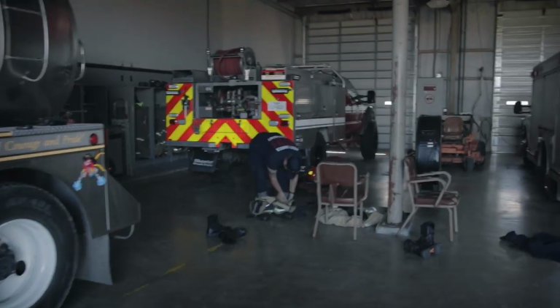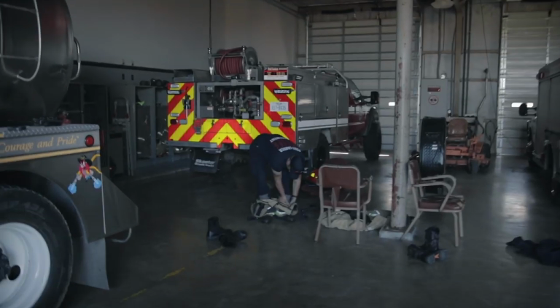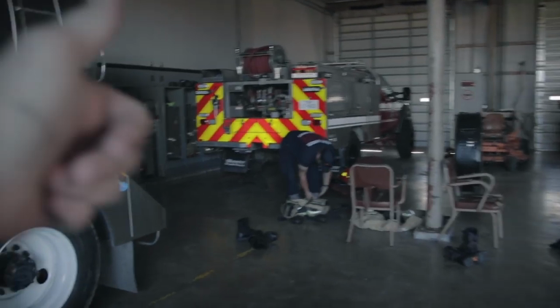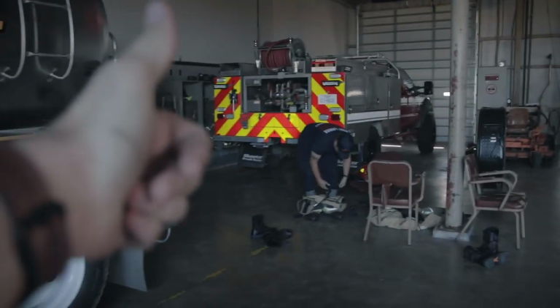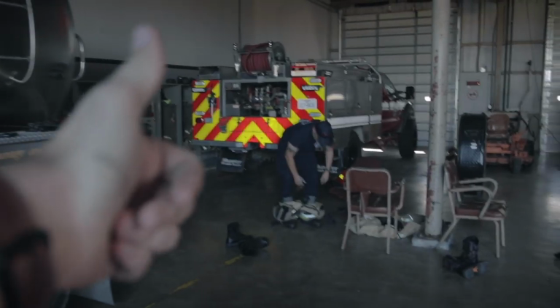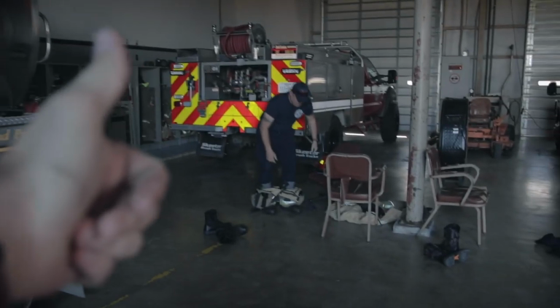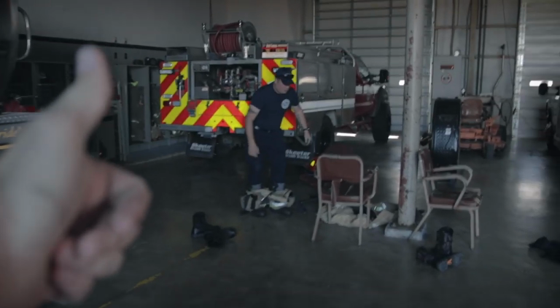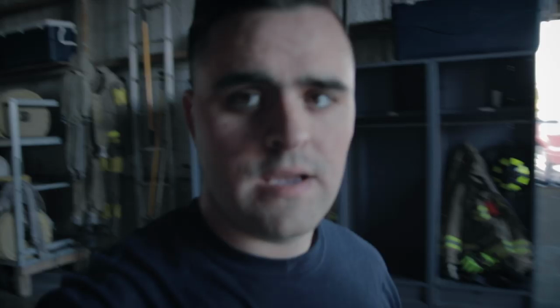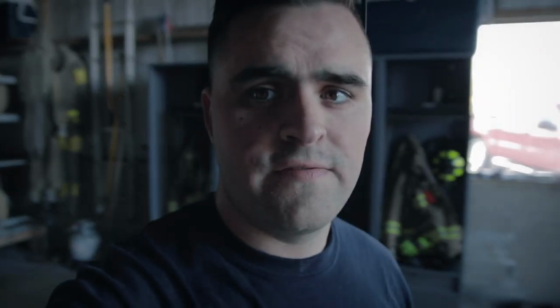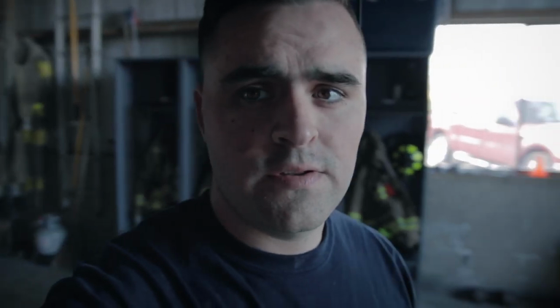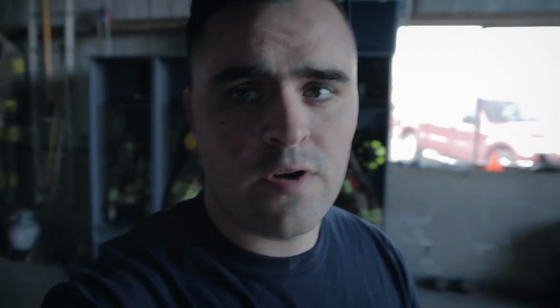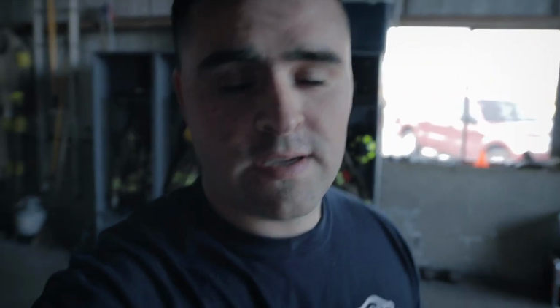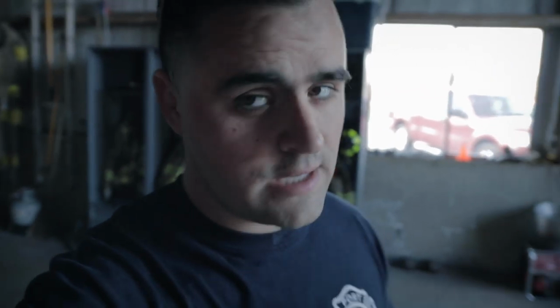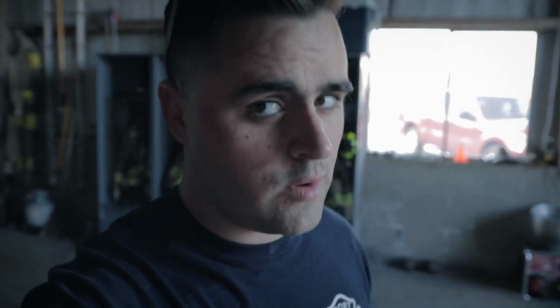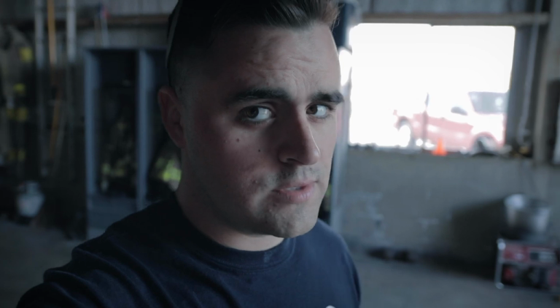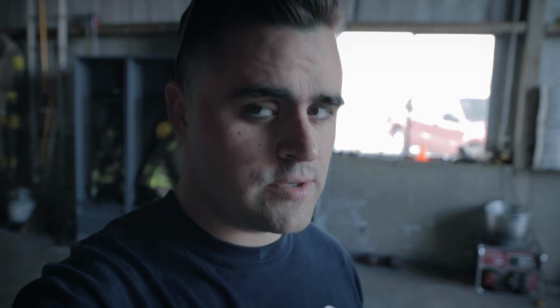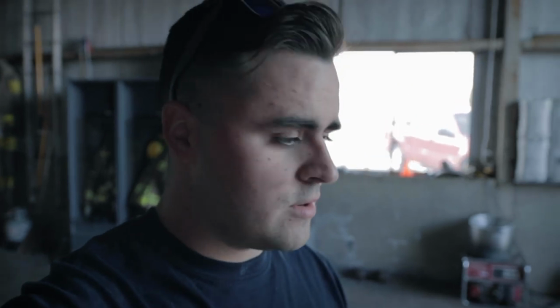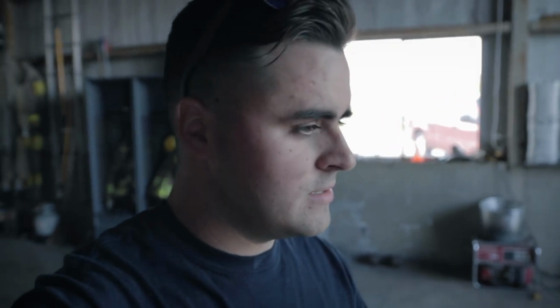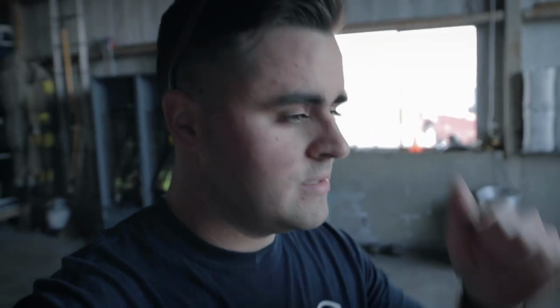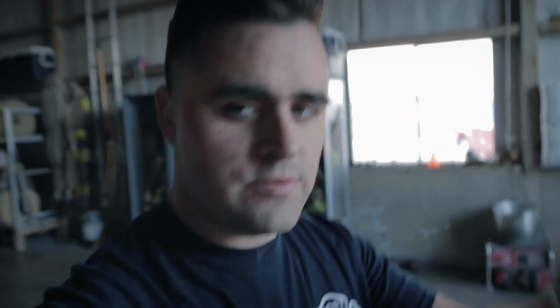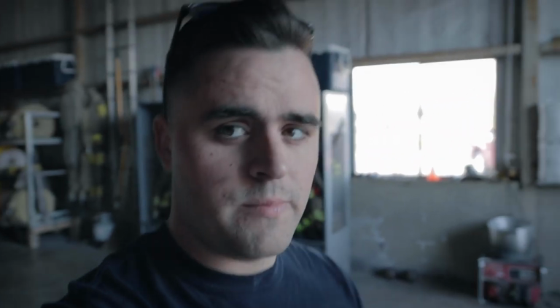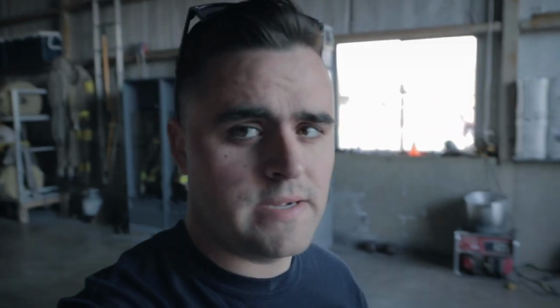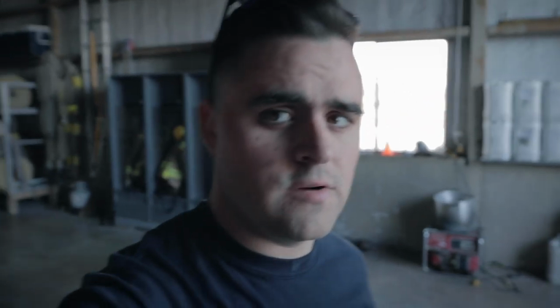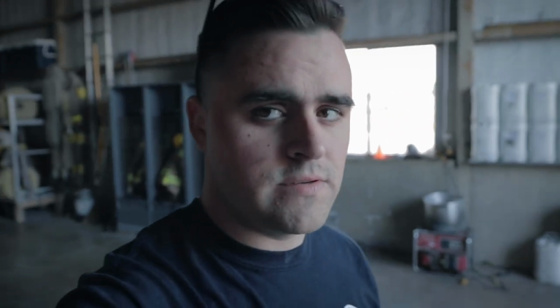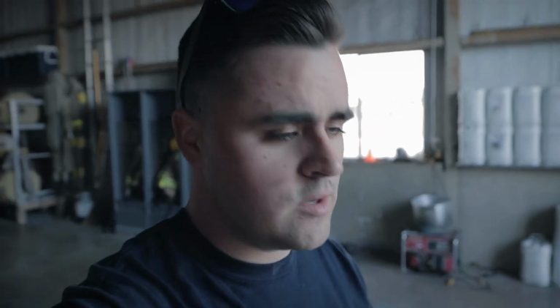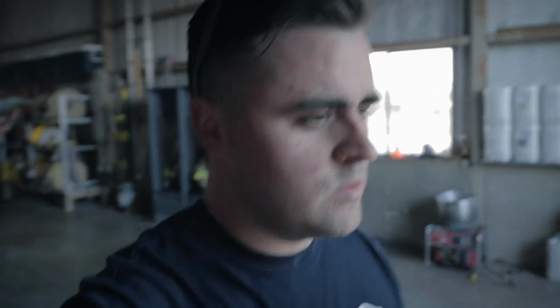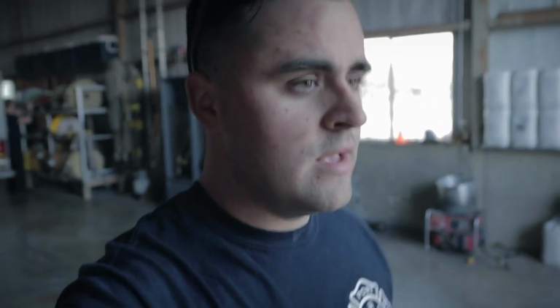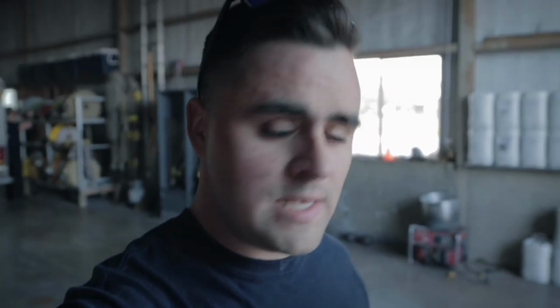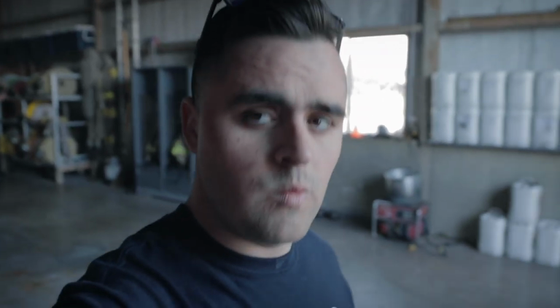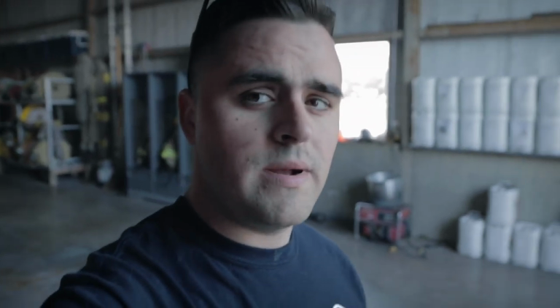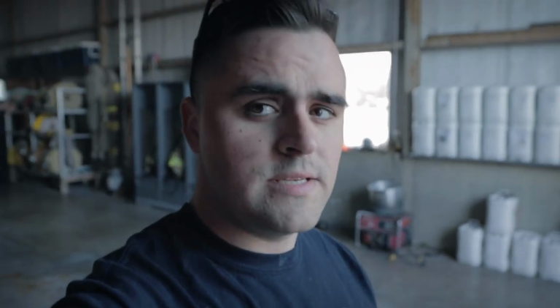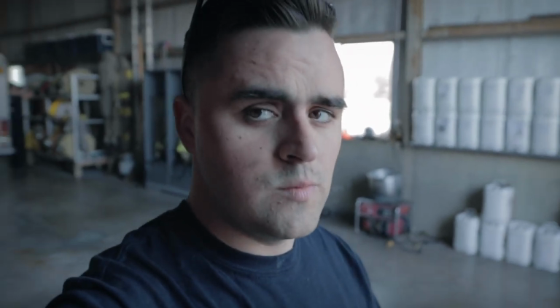Good job, Cap. Gotta fill the truck, get a new hose on the truck, get the truck back in service — that's what we're about to do.